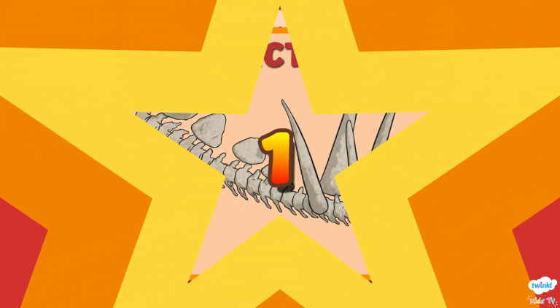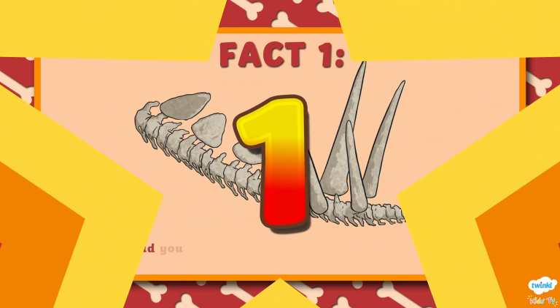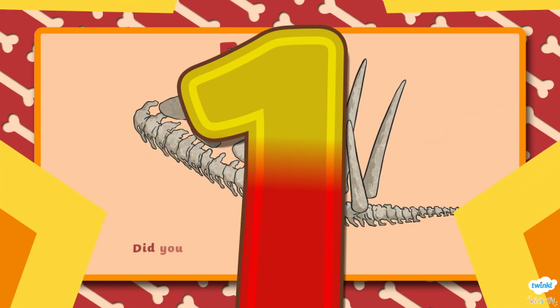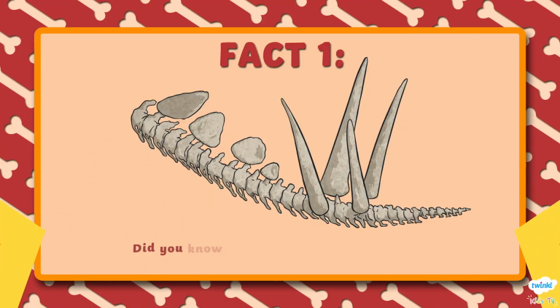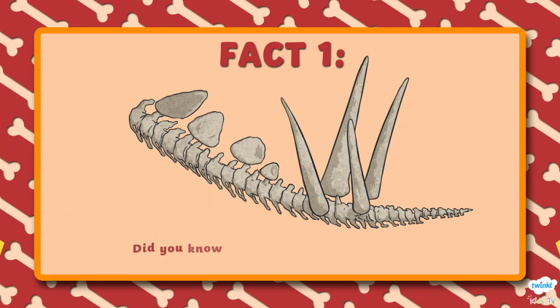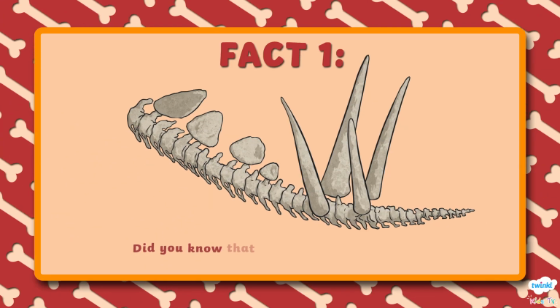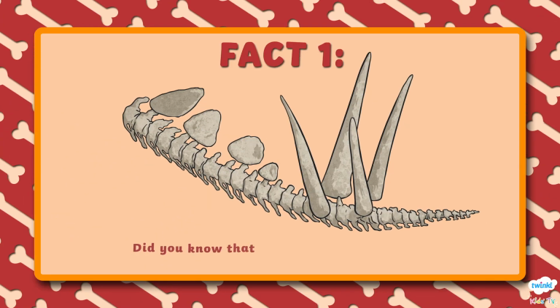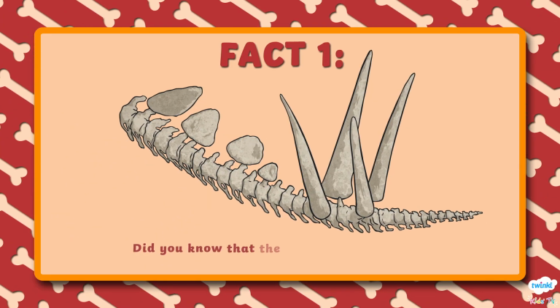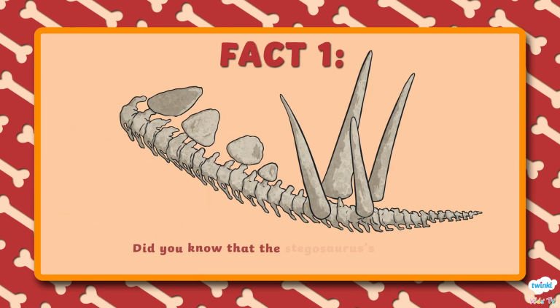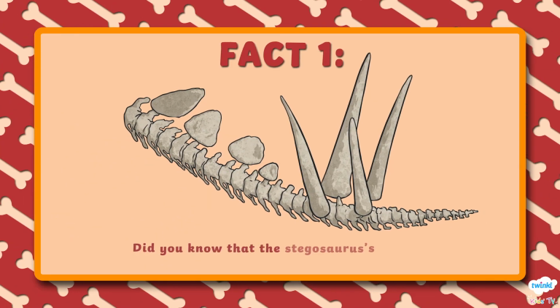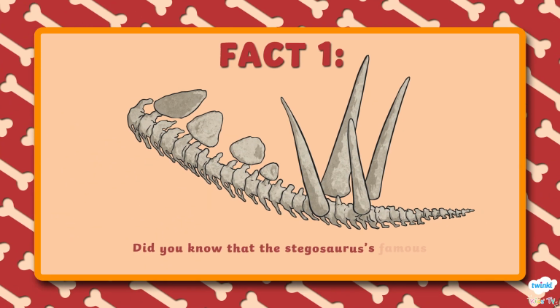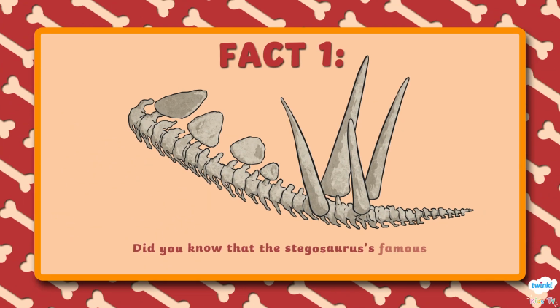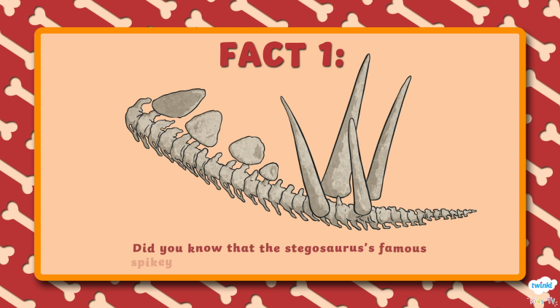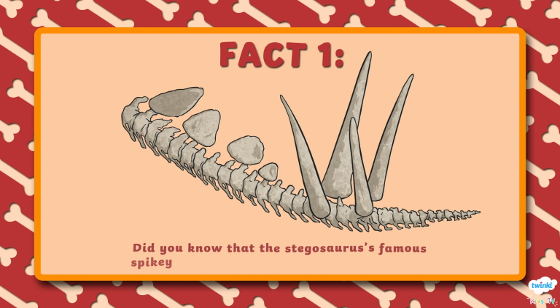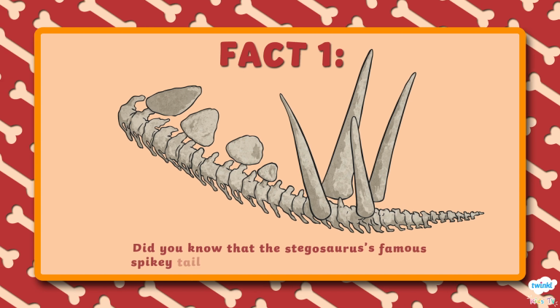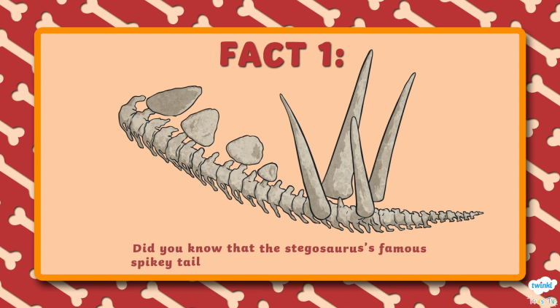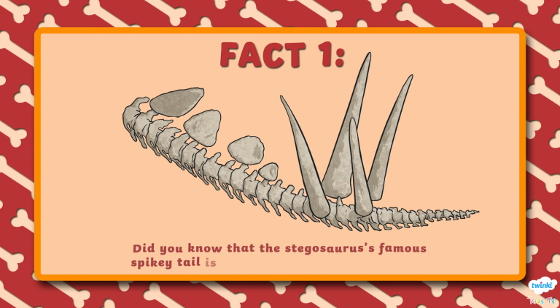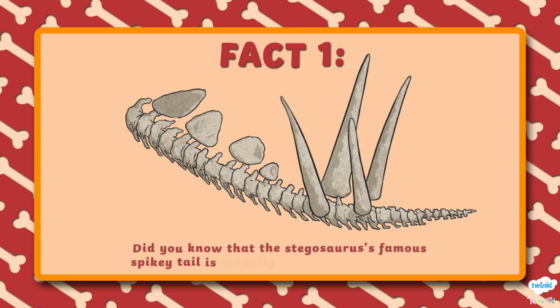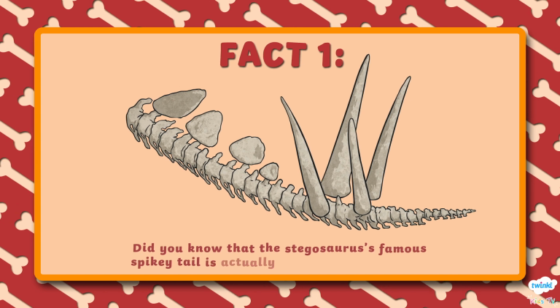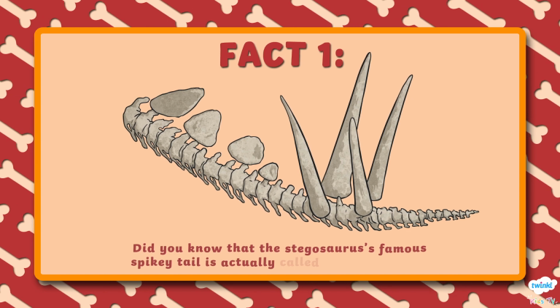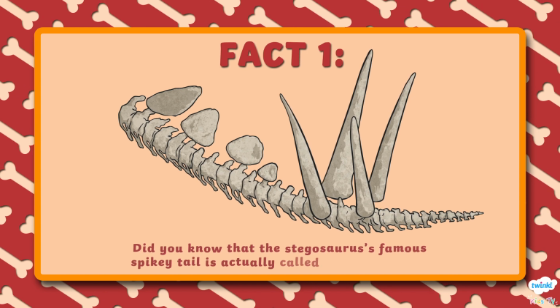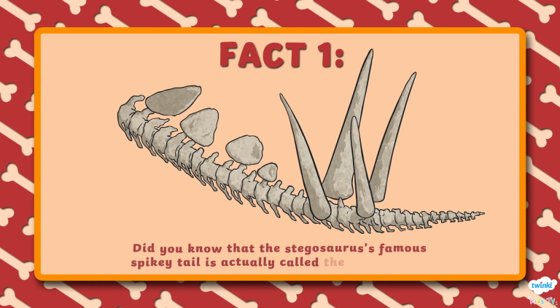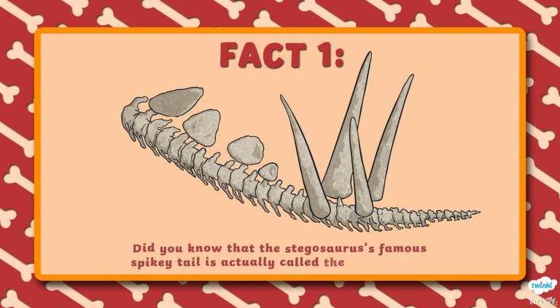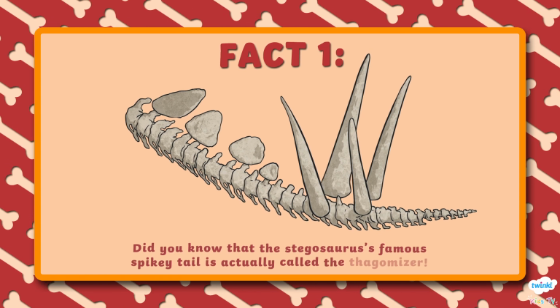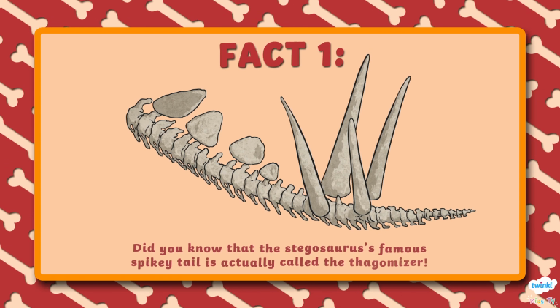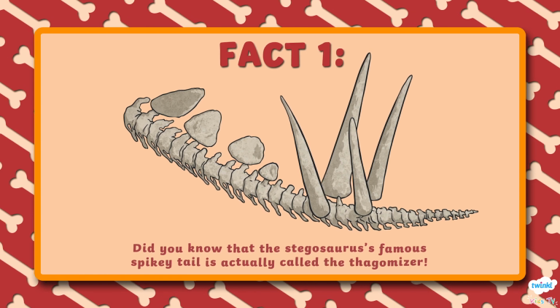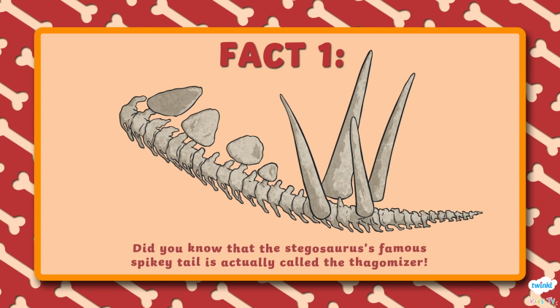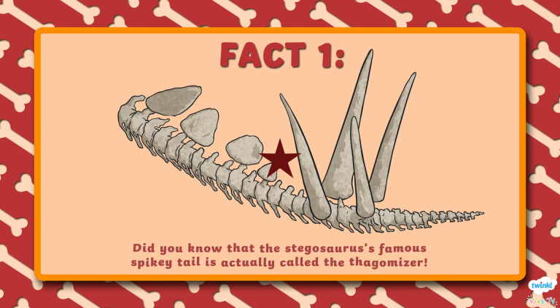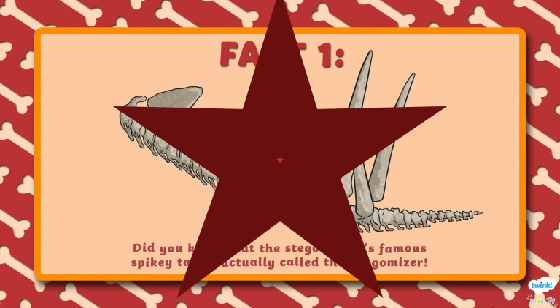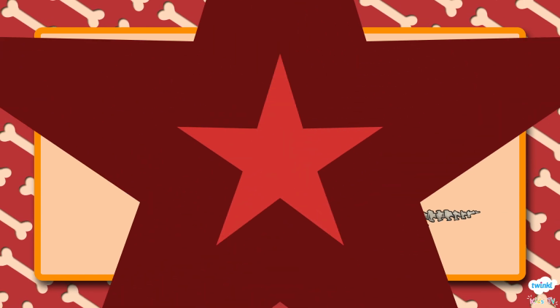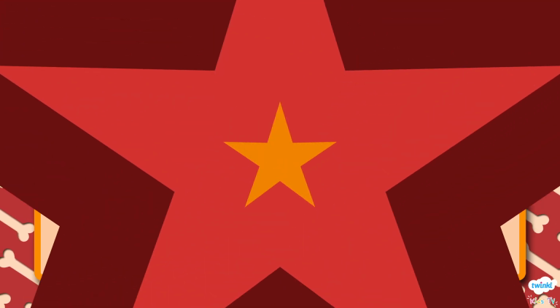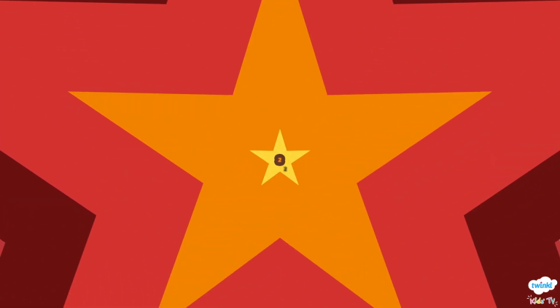Number 1. Did you know that the Stegosaurus's famous spiky tail is actually called the Thagomizer?